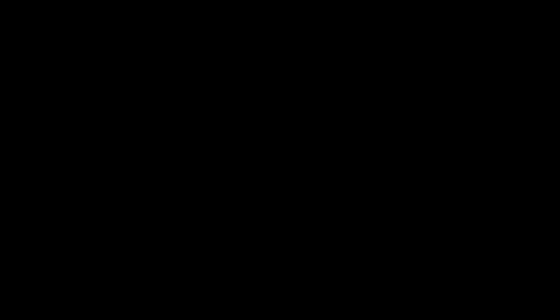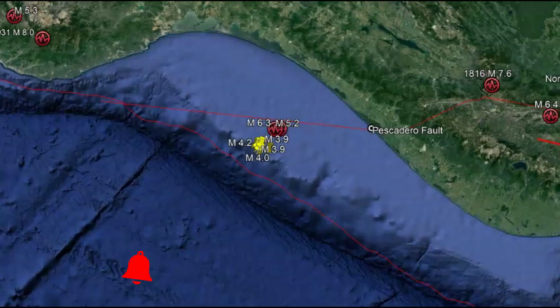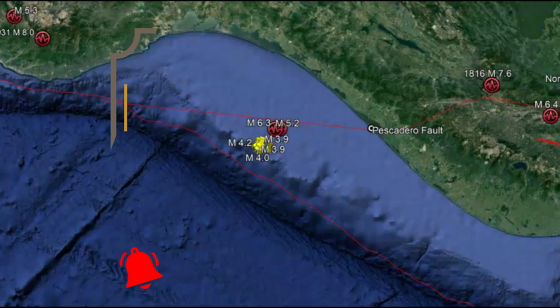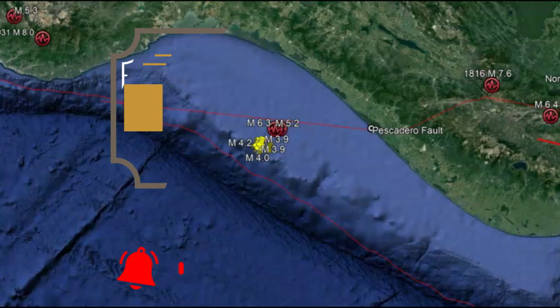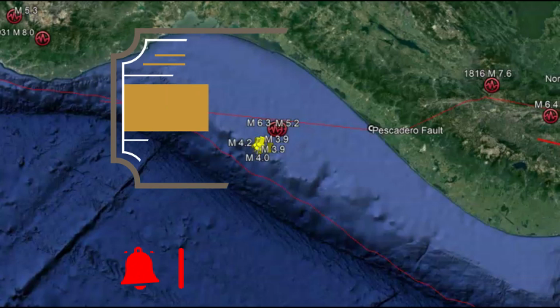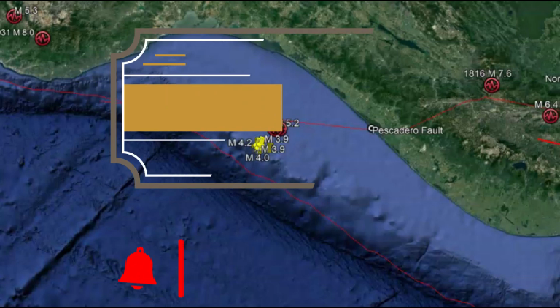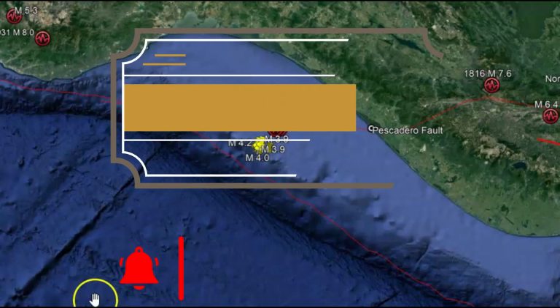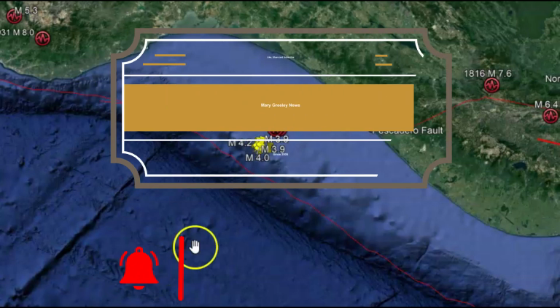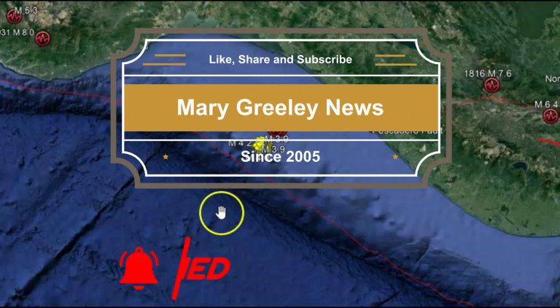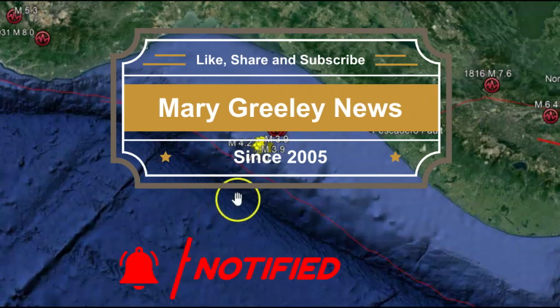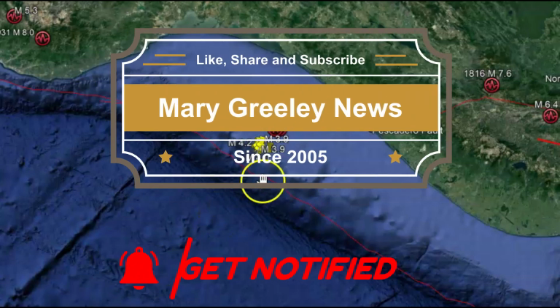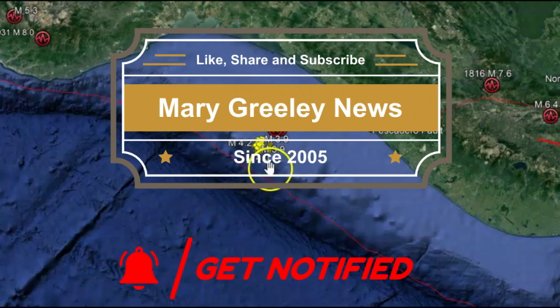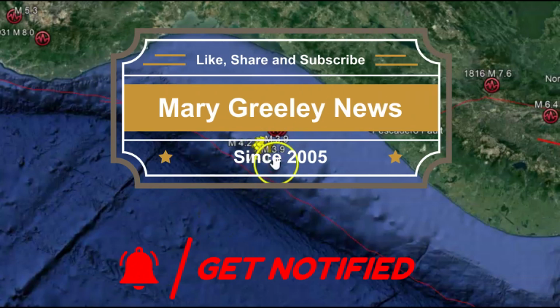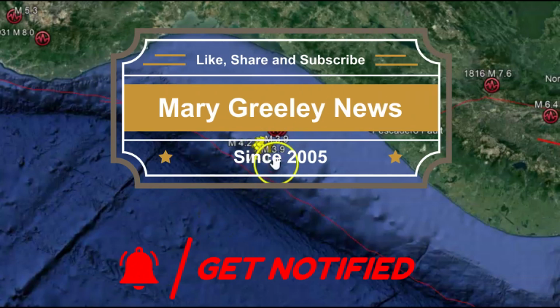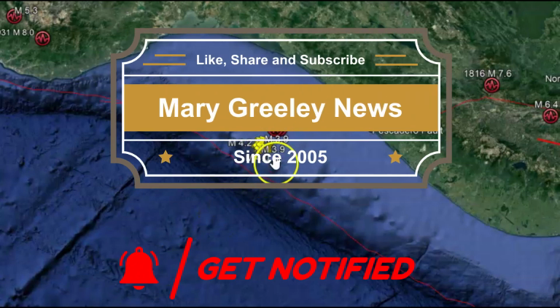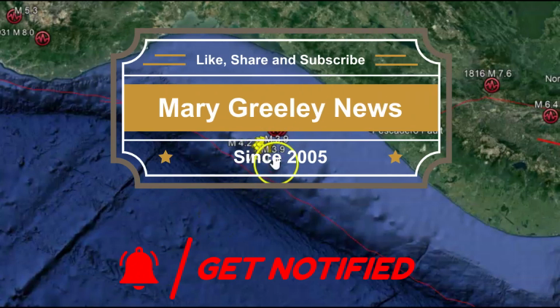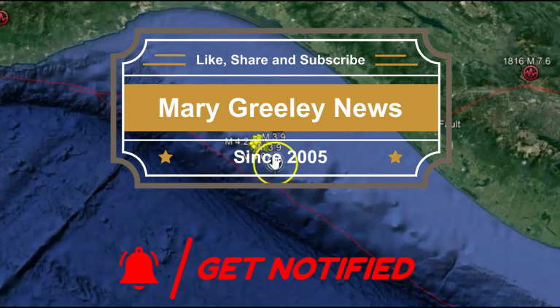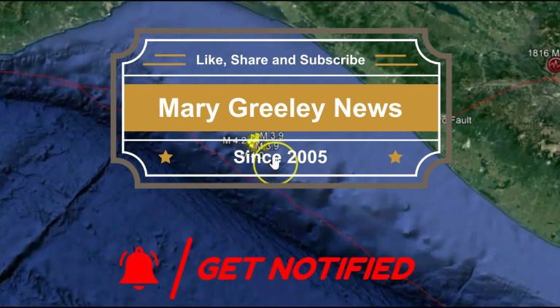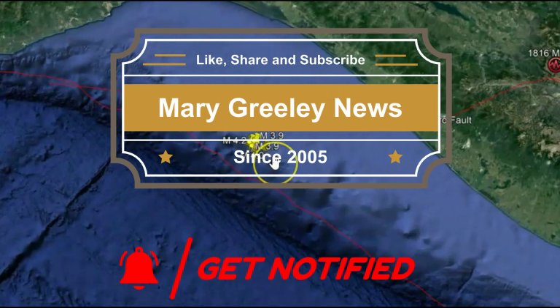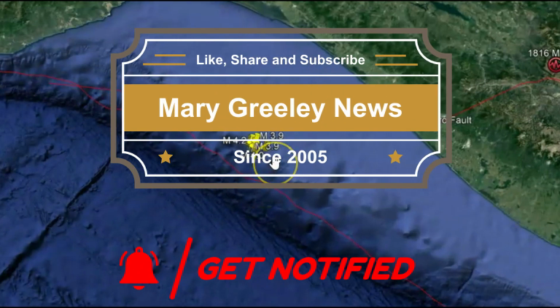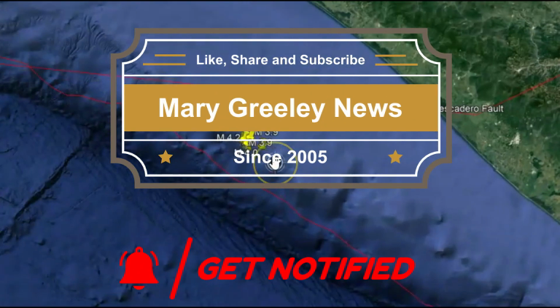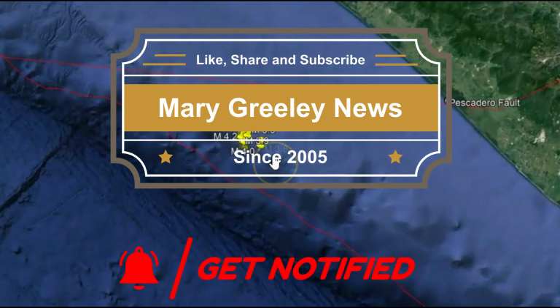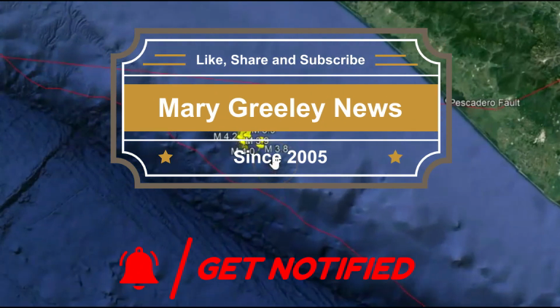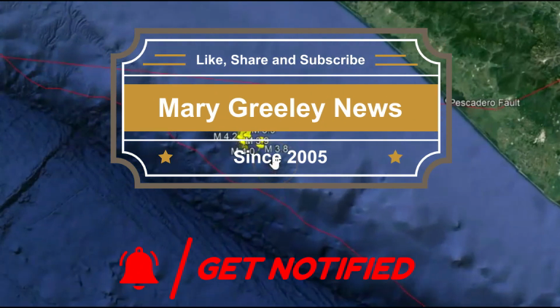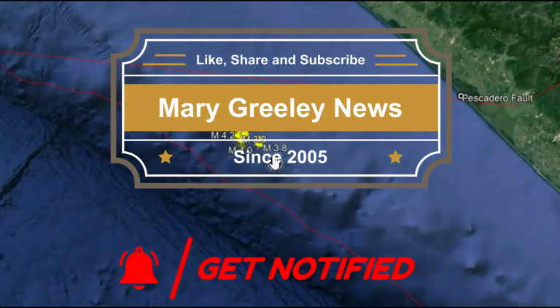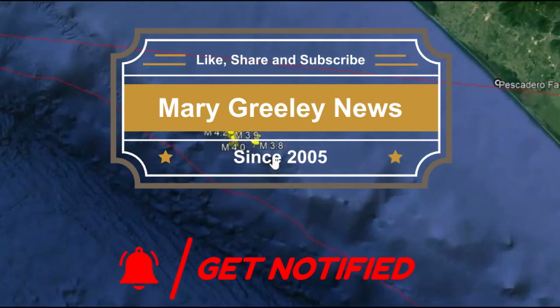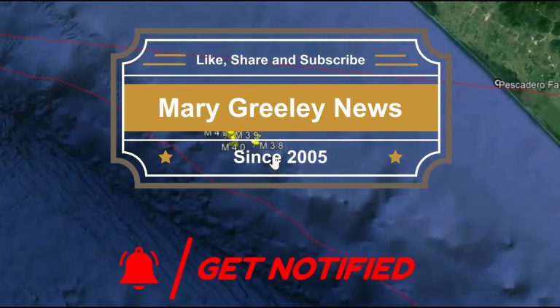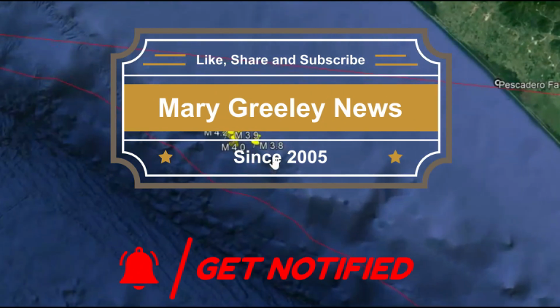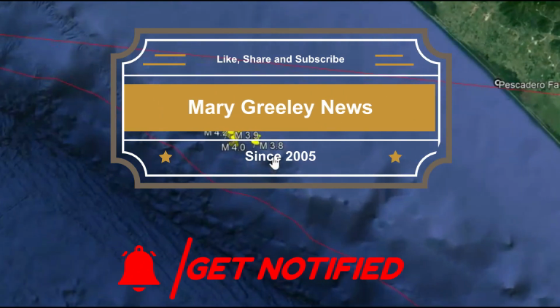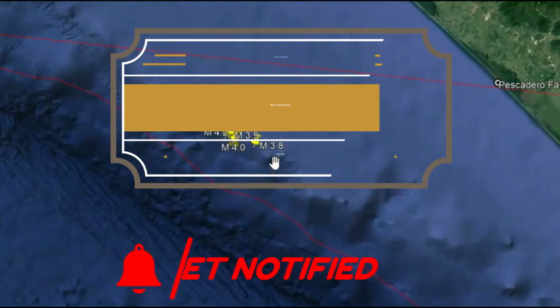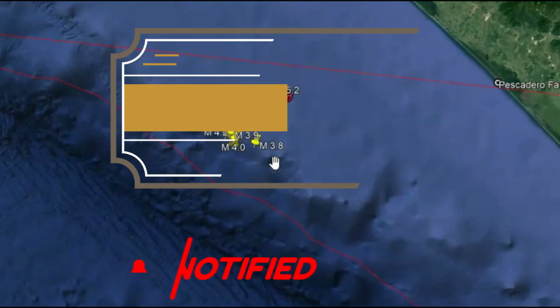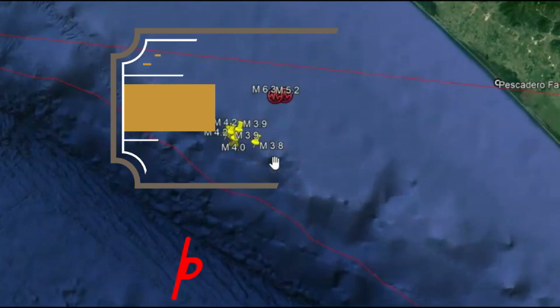Hi guys. I'm glad you're all here with me today. Thank you very much for joining me.